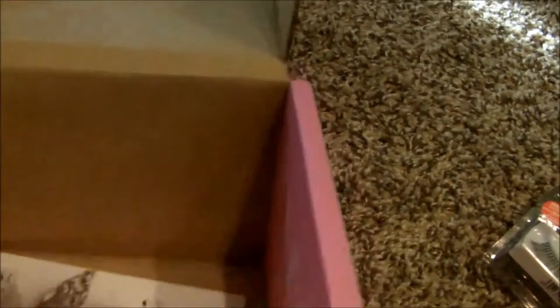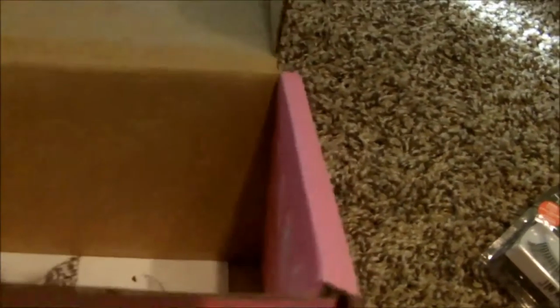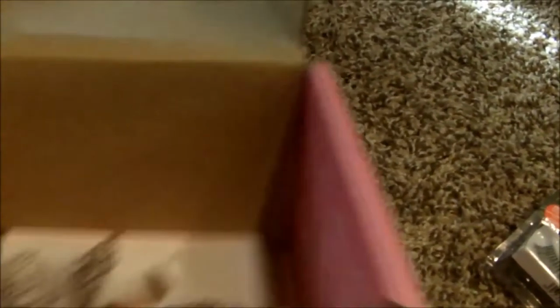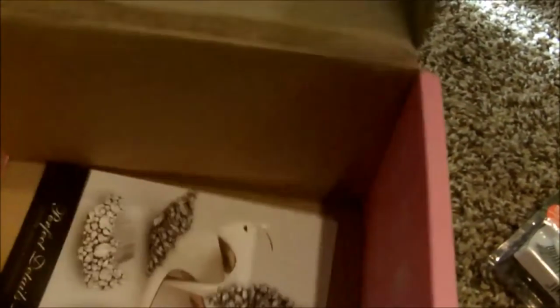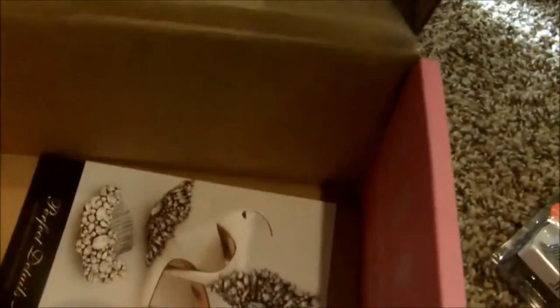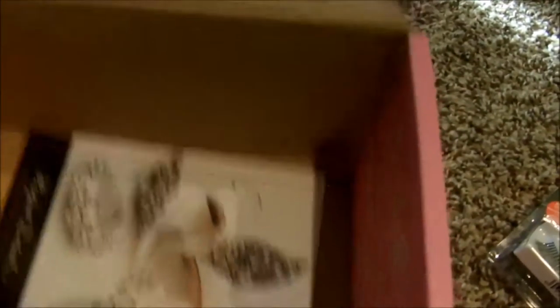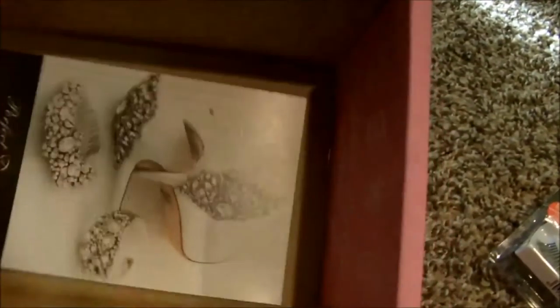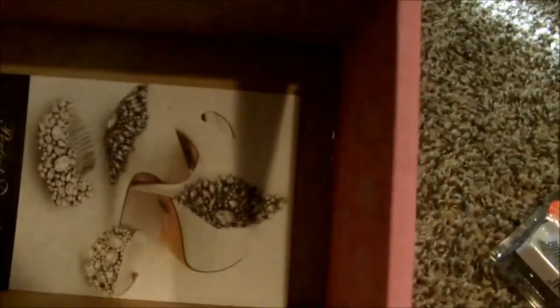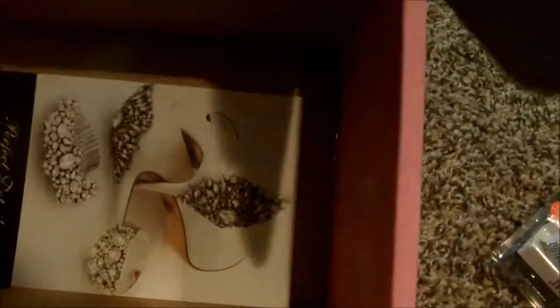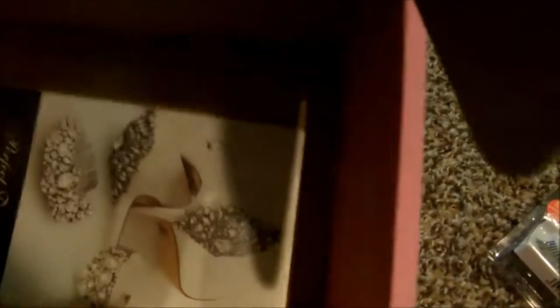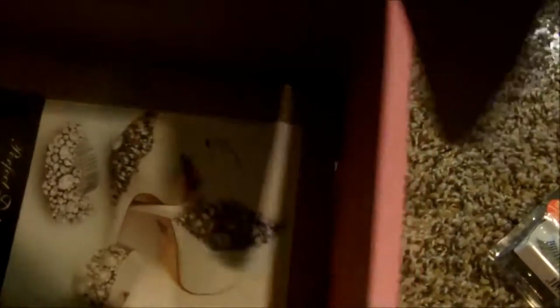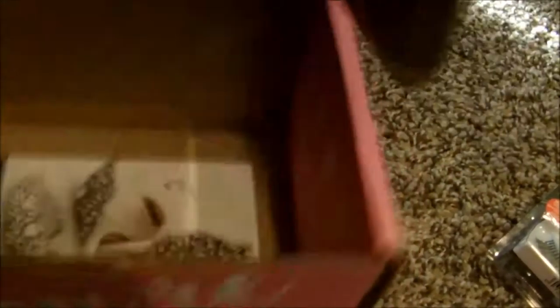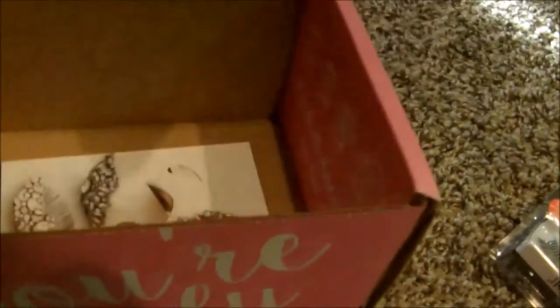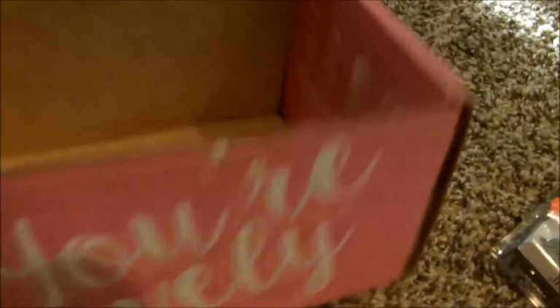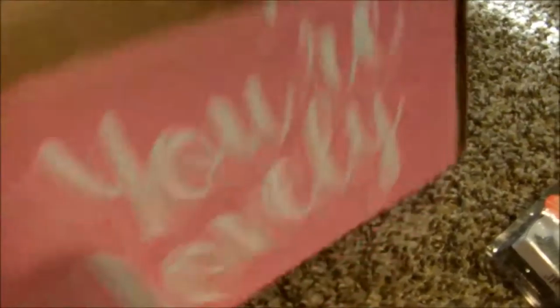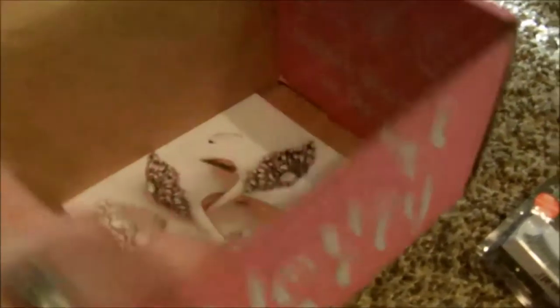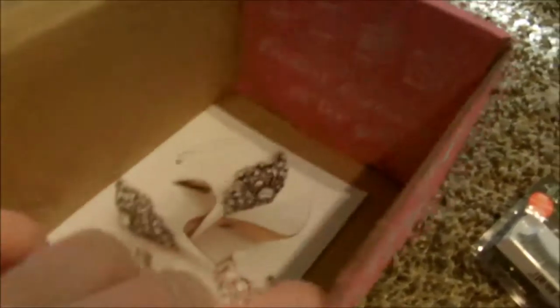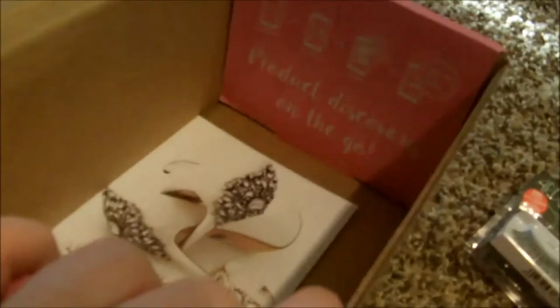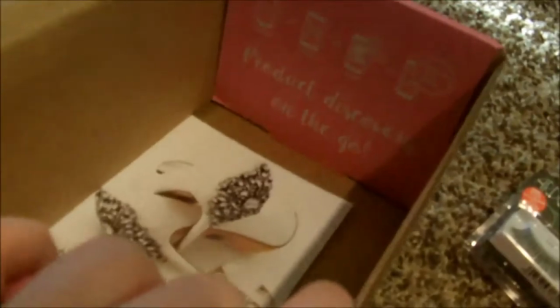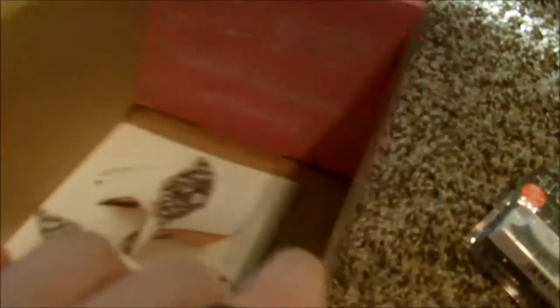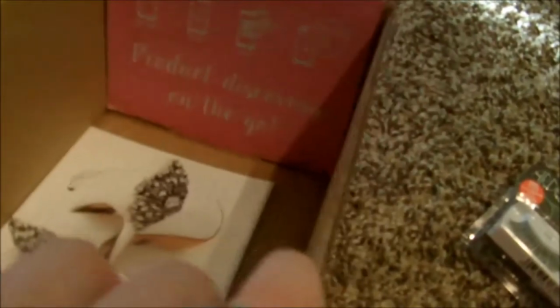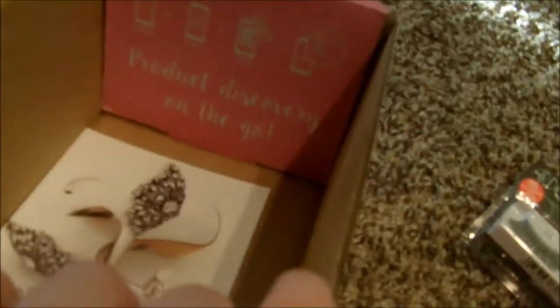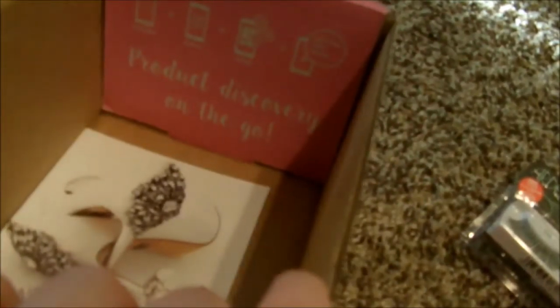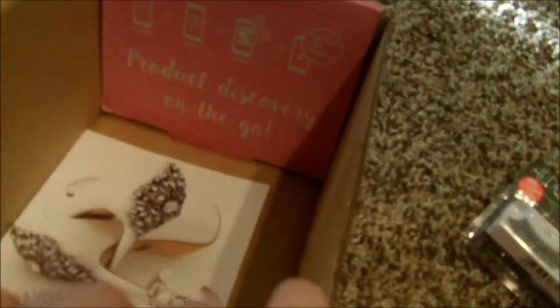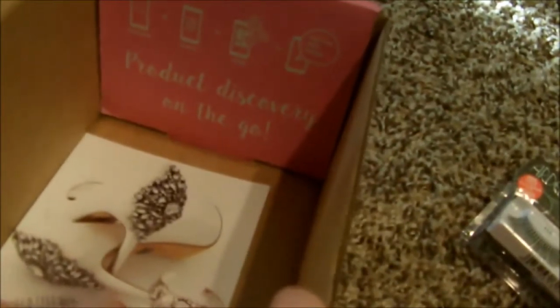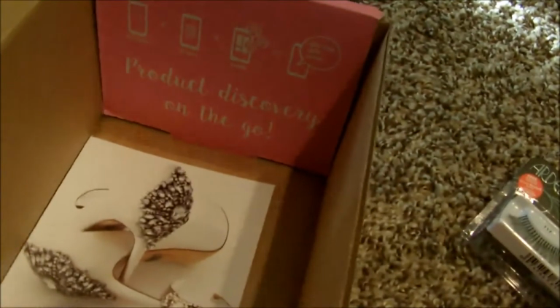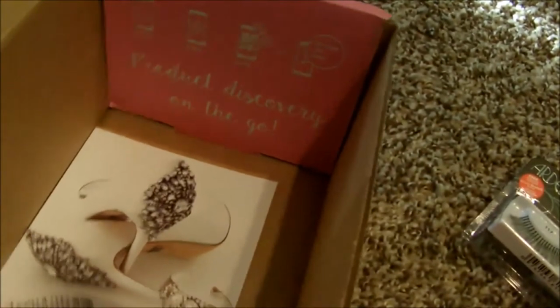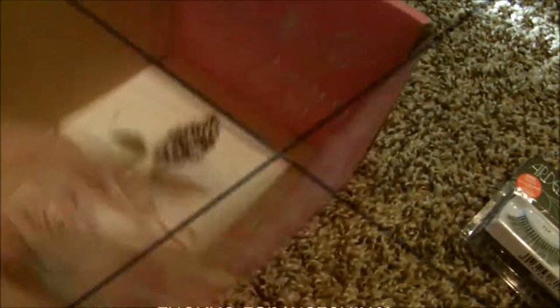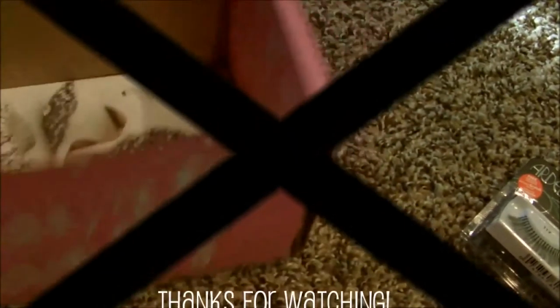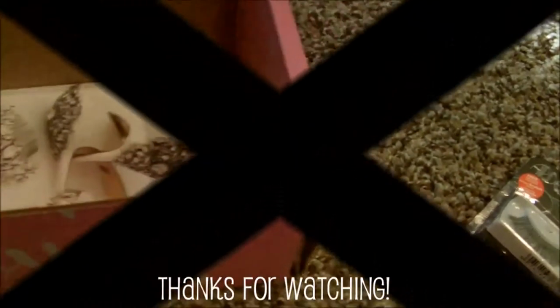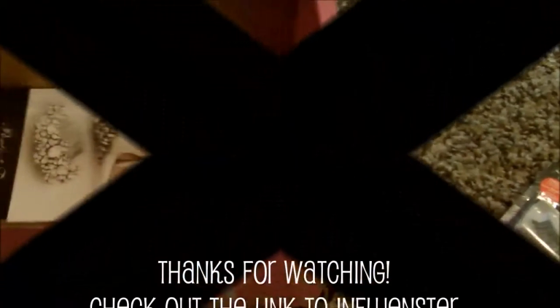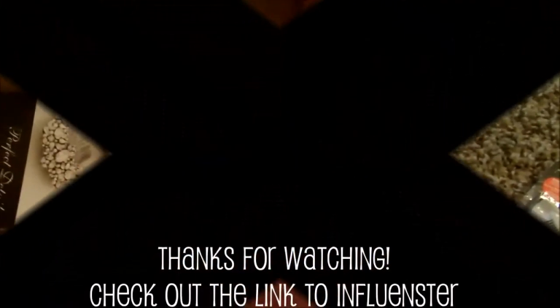That's everything in my Blush Box — thanks Influenster! You guys should be seeing reviews really, really soon. See you guys later!